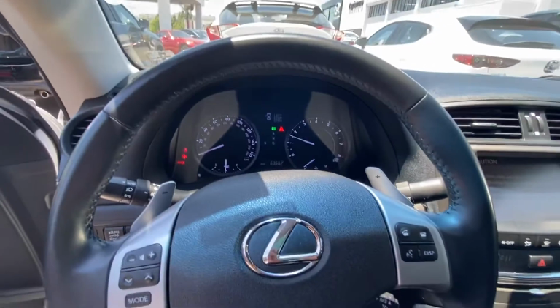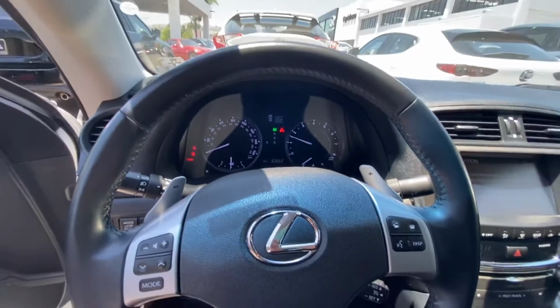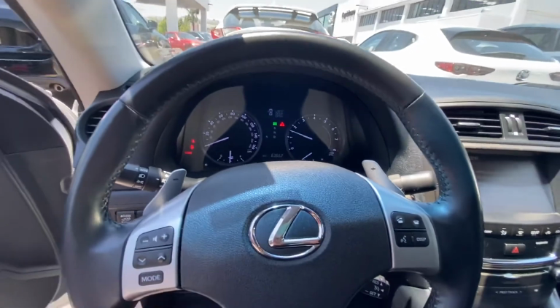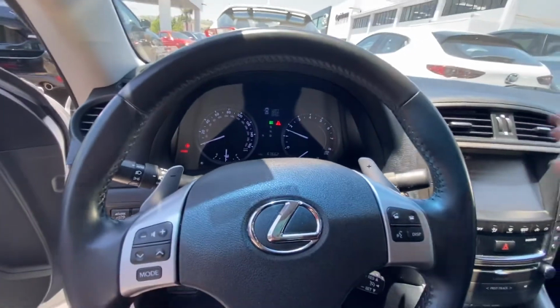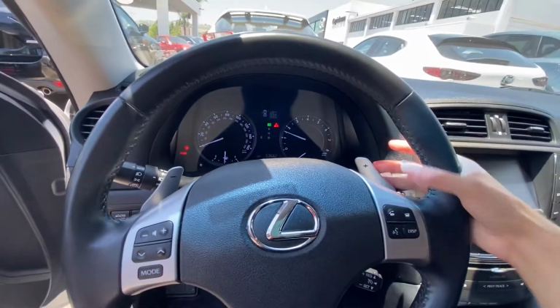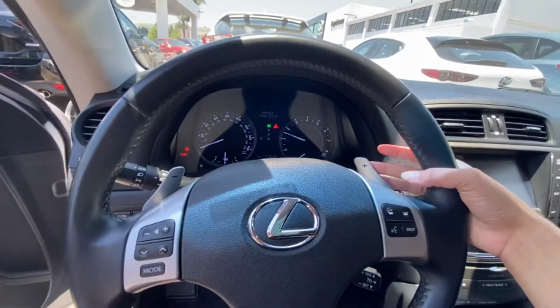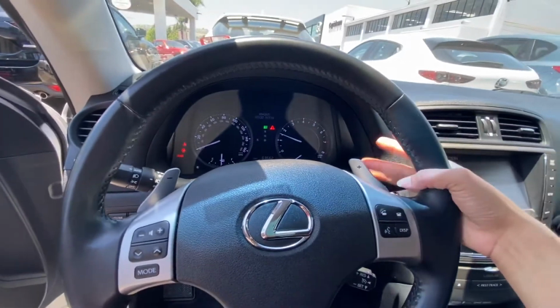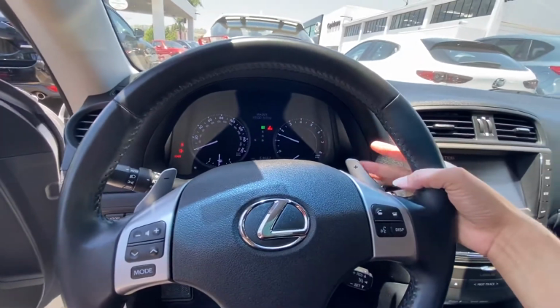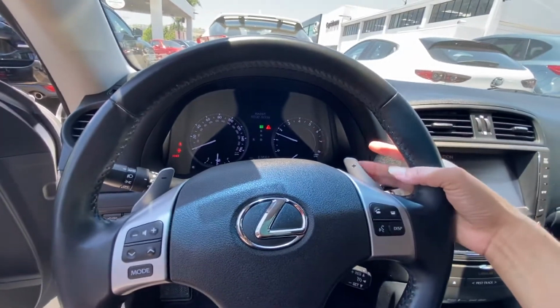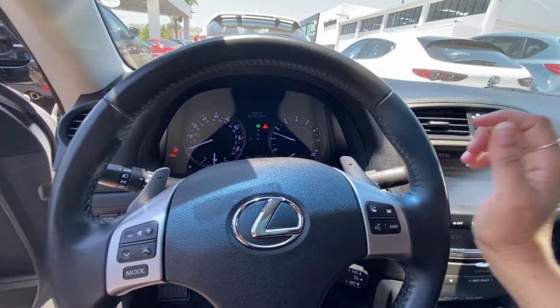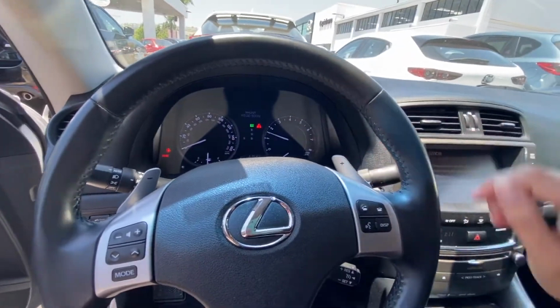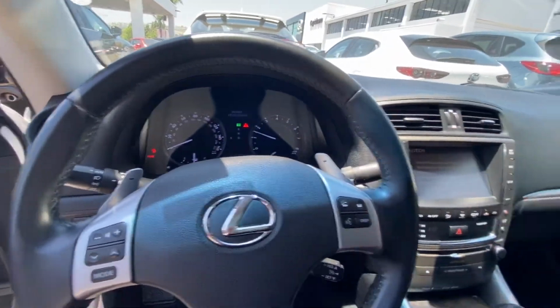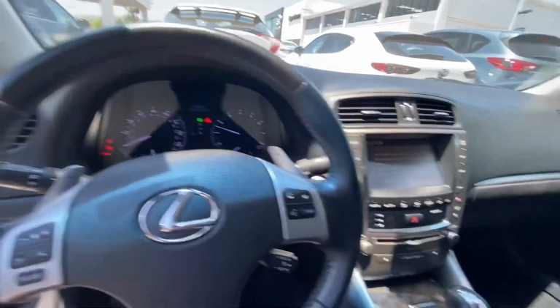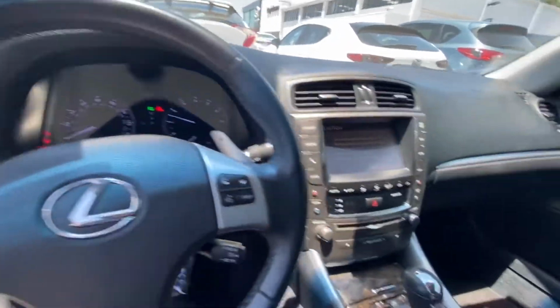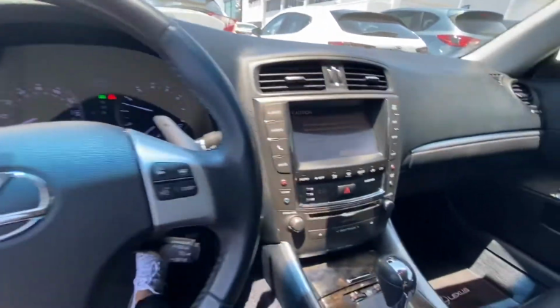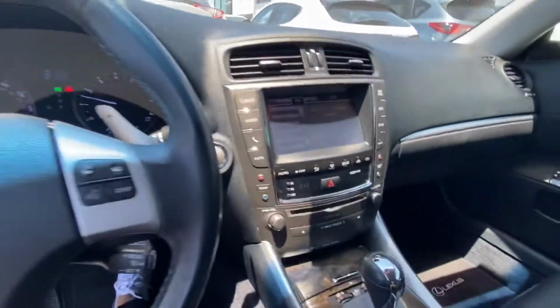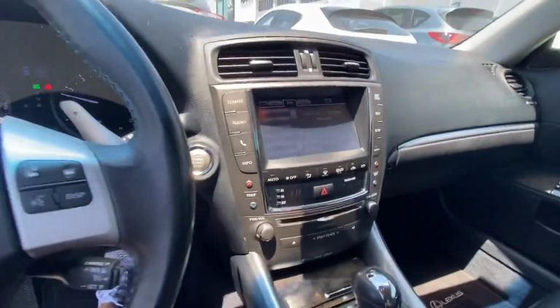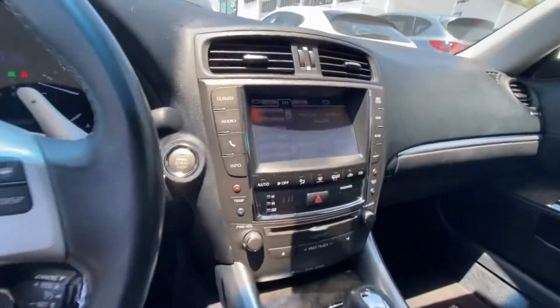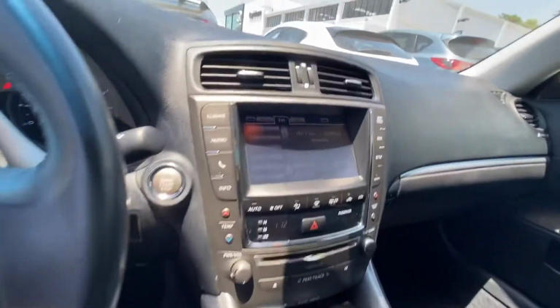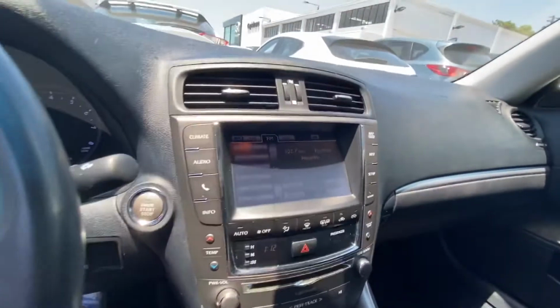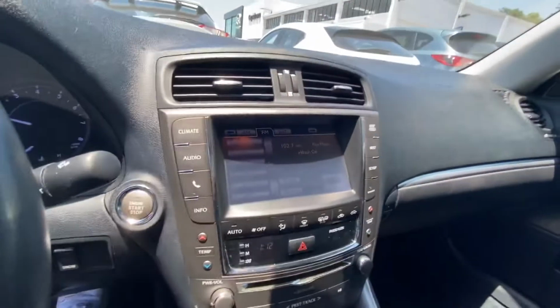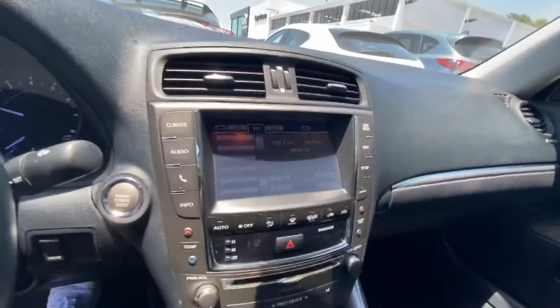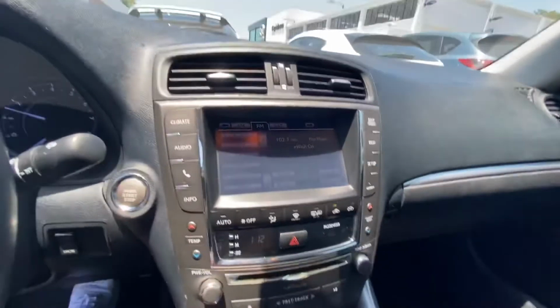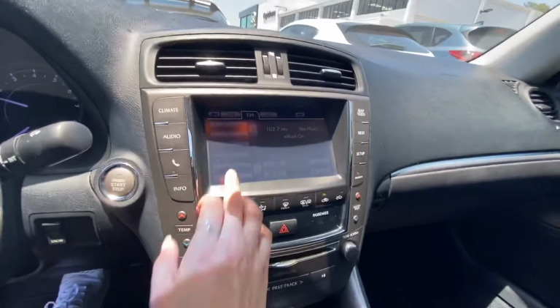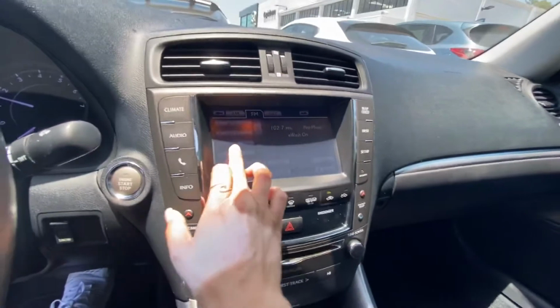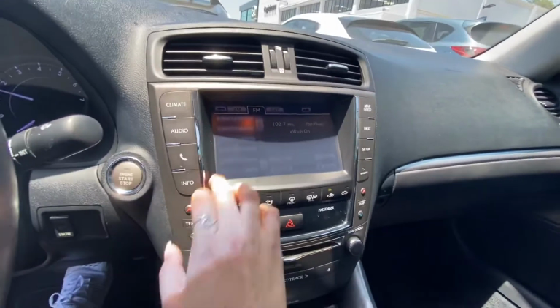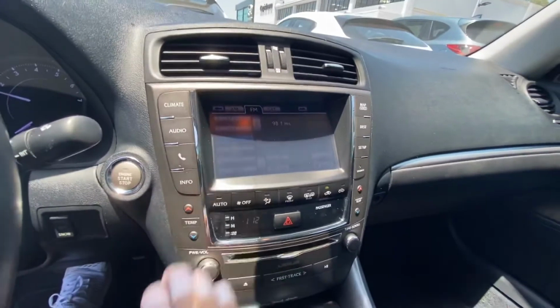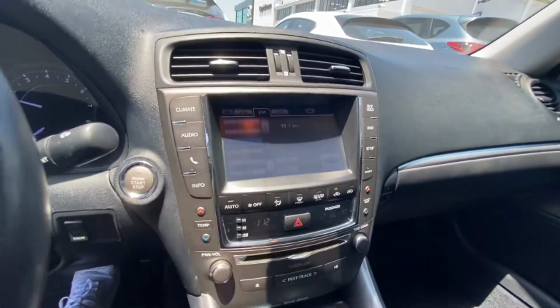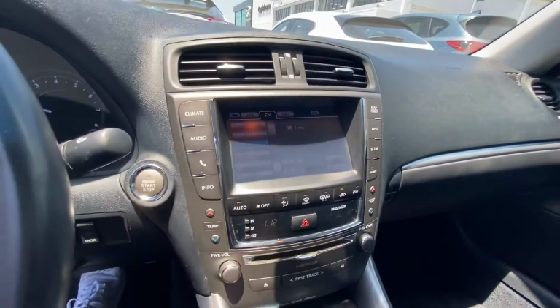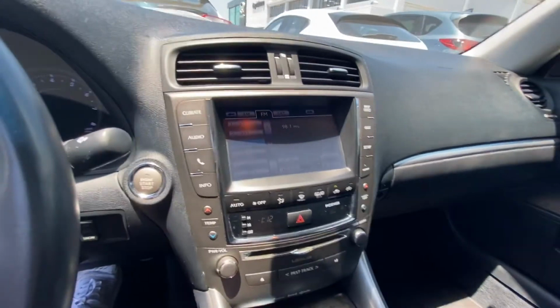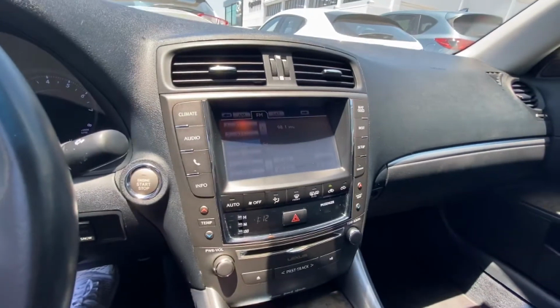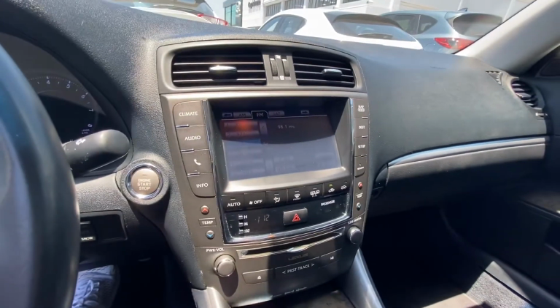It has these cool paddle shifters, which are my personal favorite. It does have an infotainment screen, which is touchscreen.